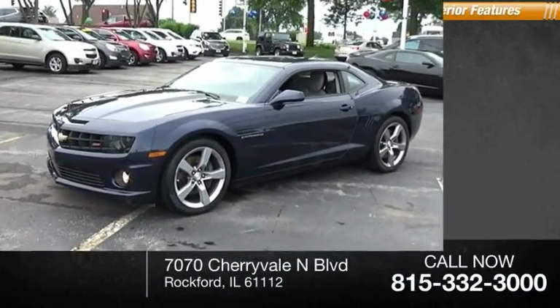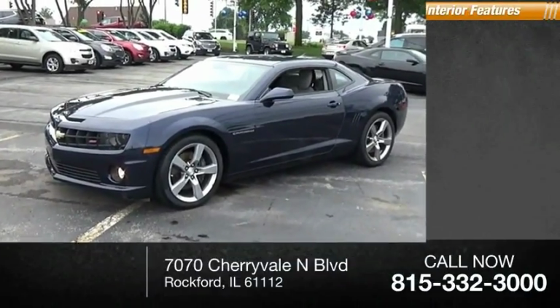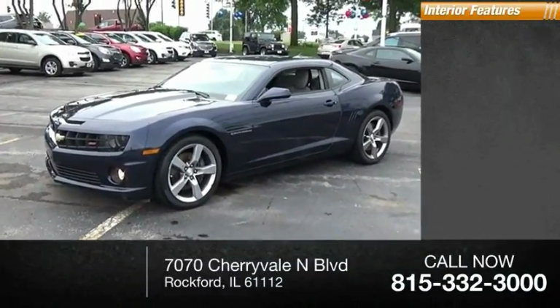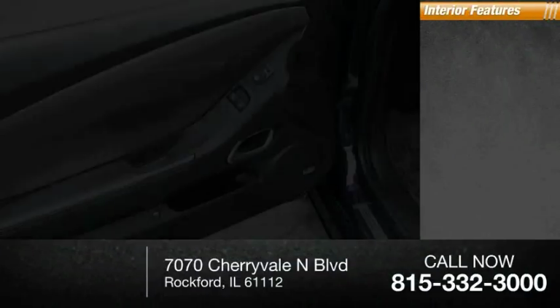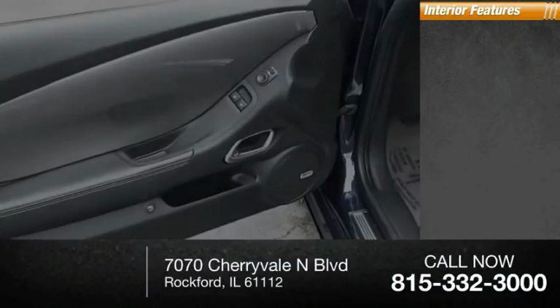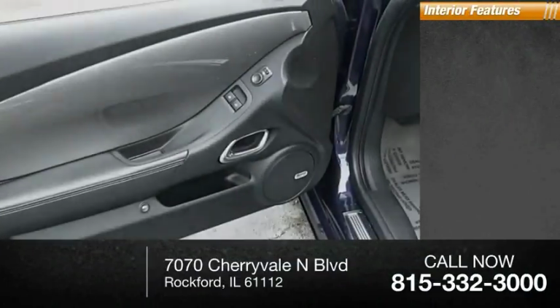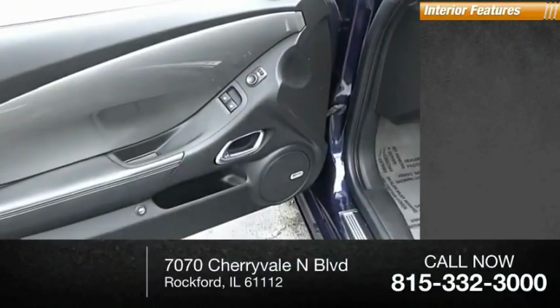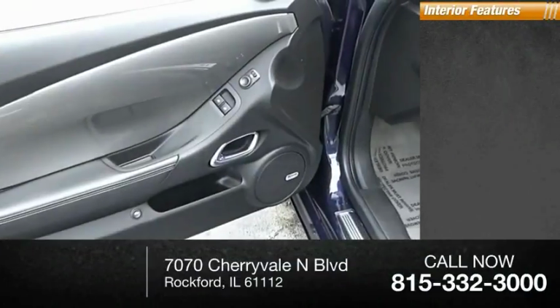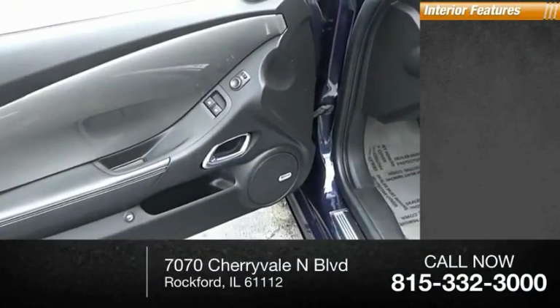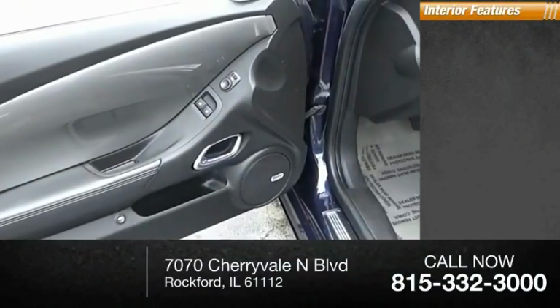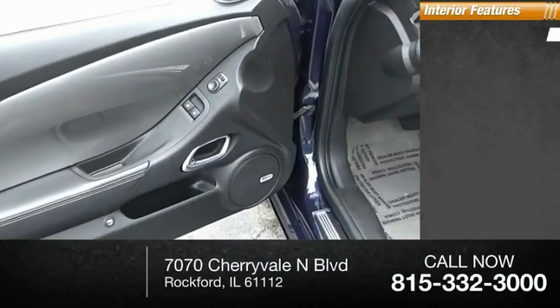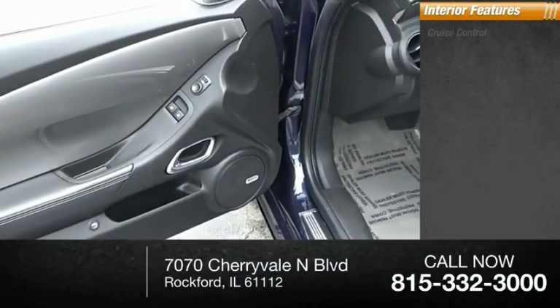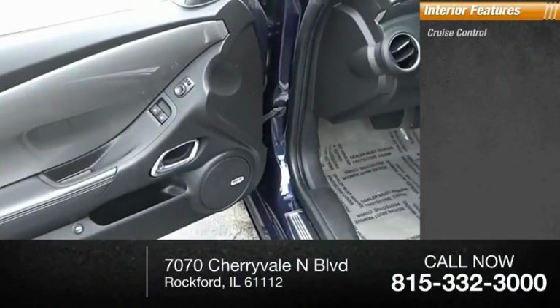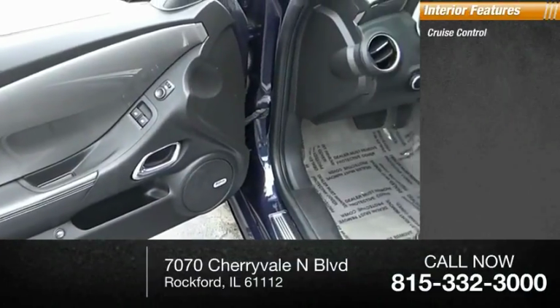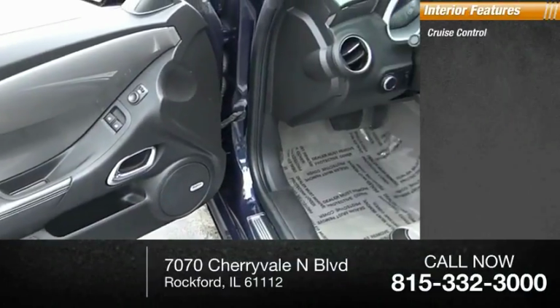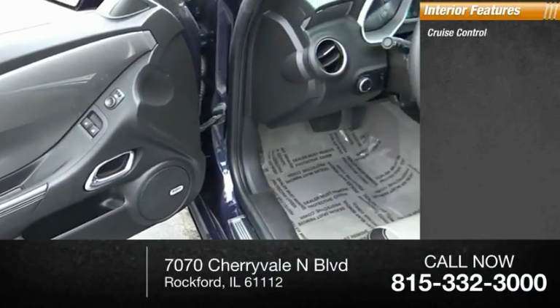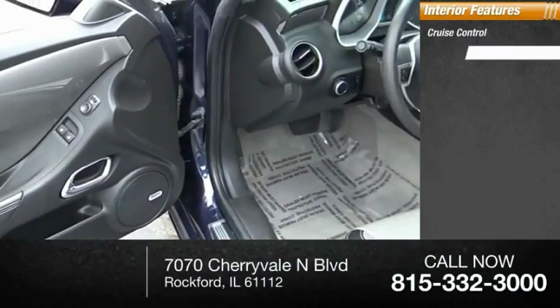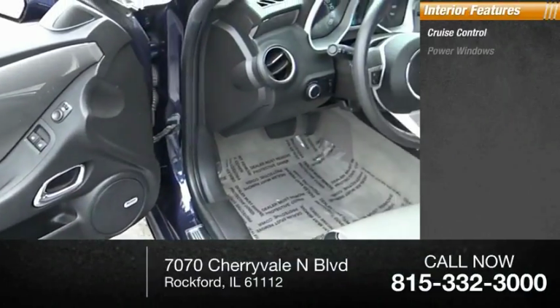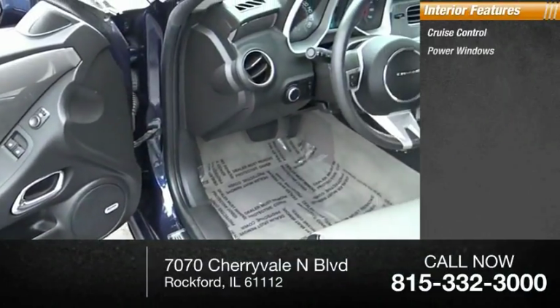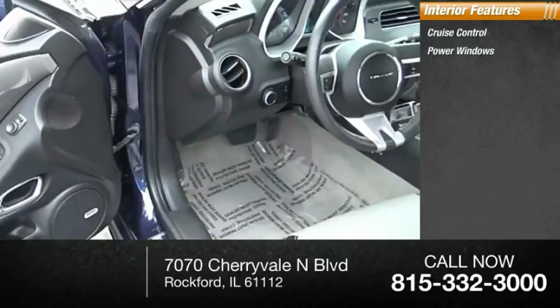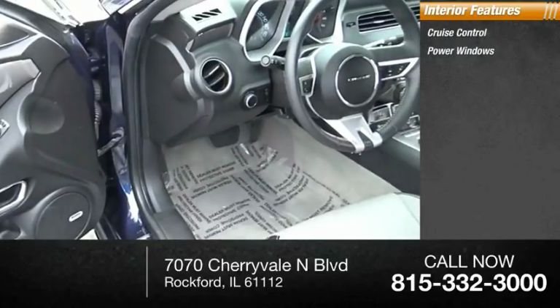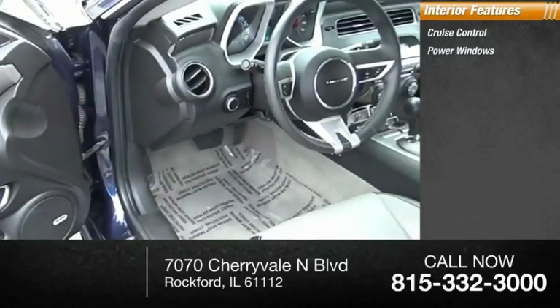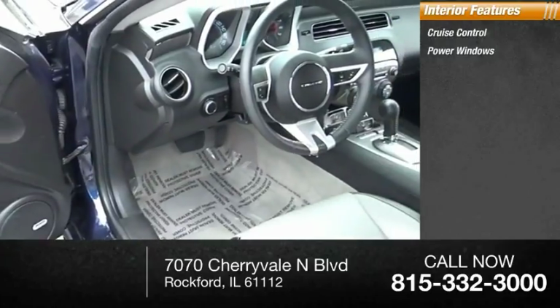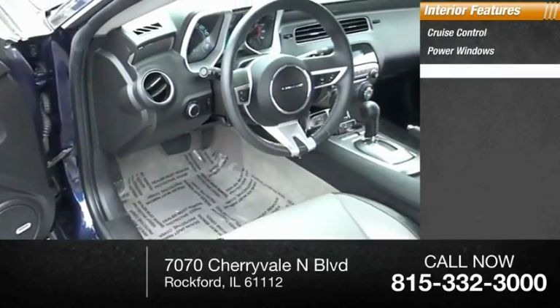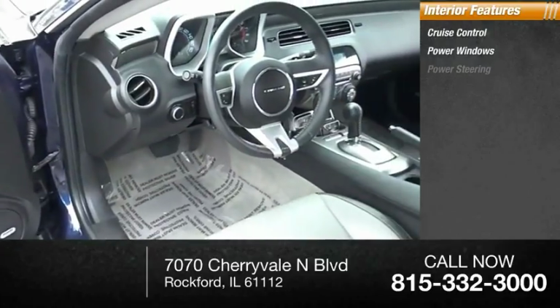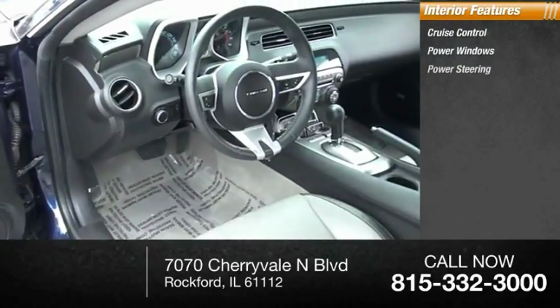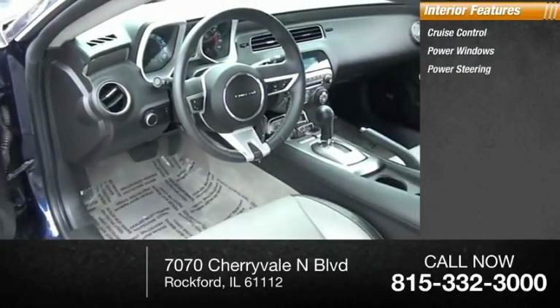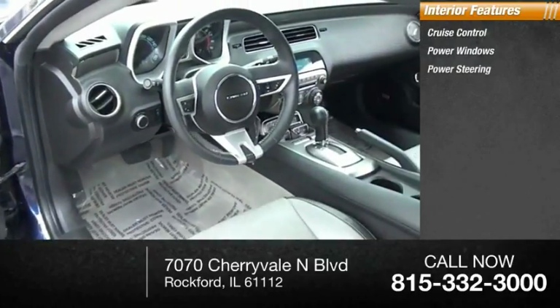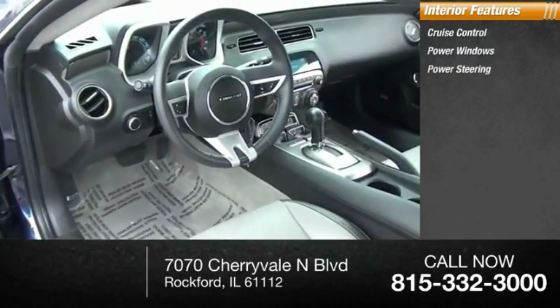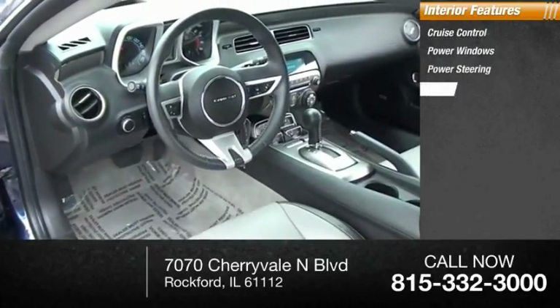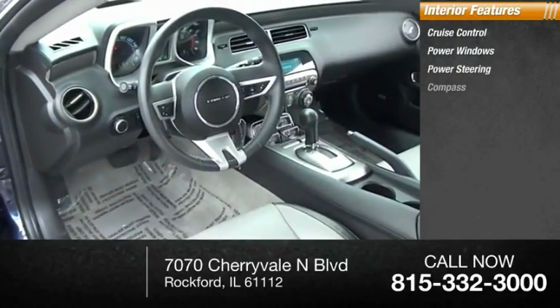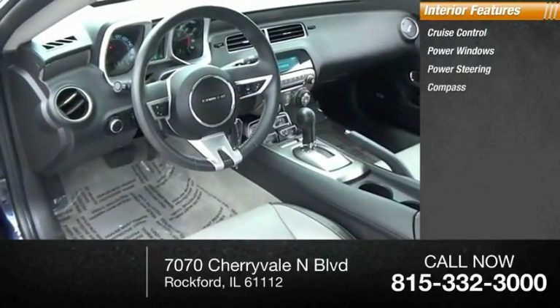Inside you'll find cruise control, power windows, power steering, compass.